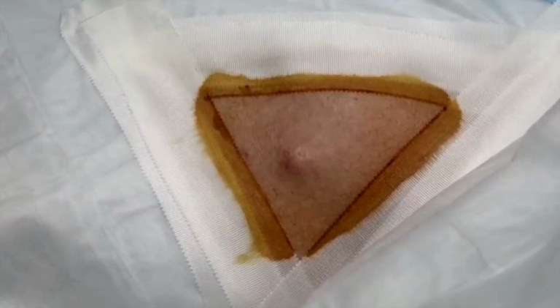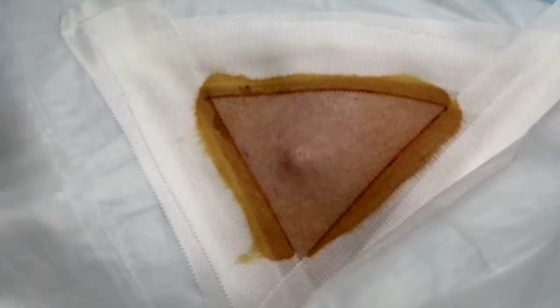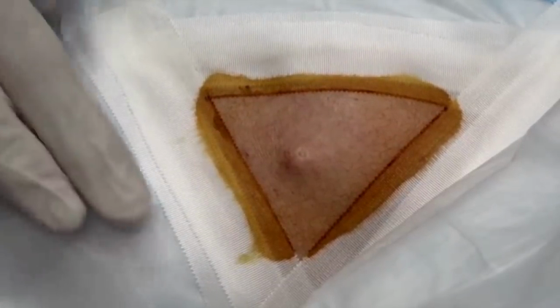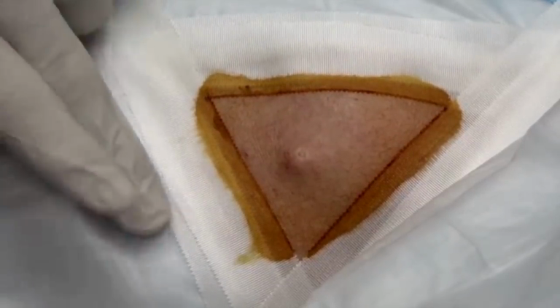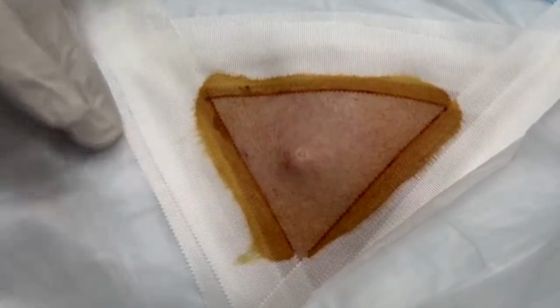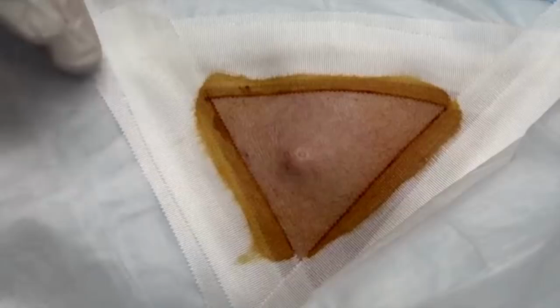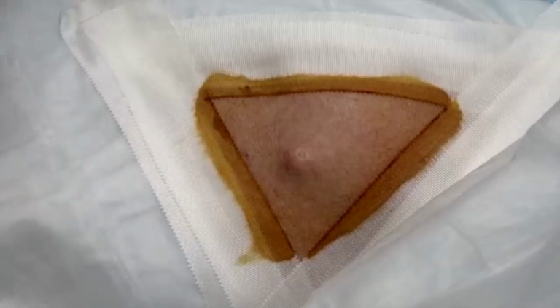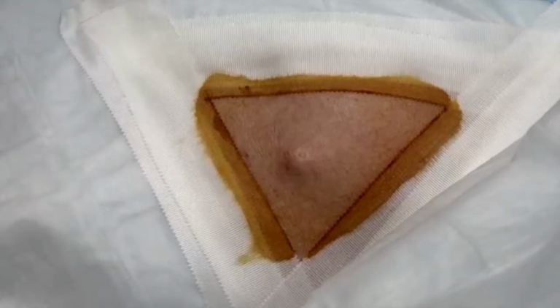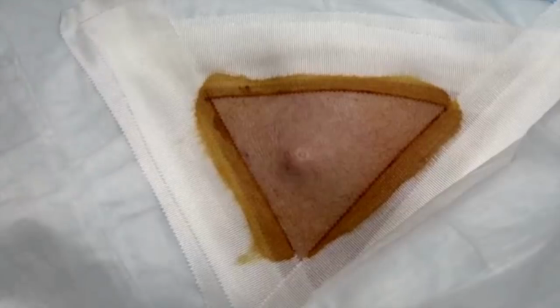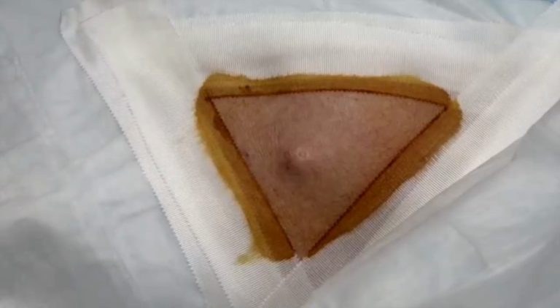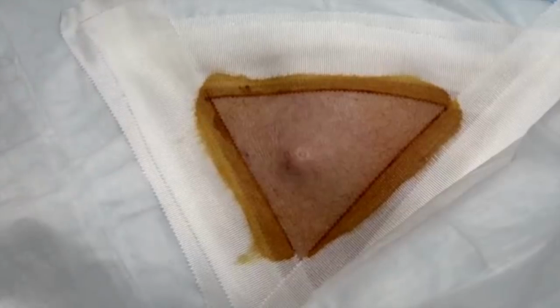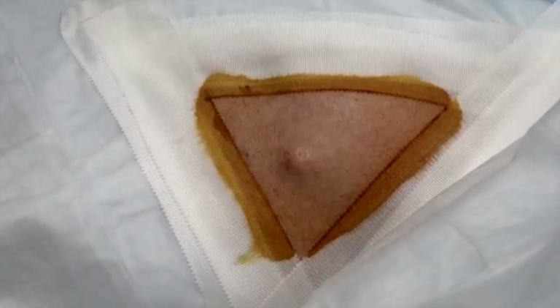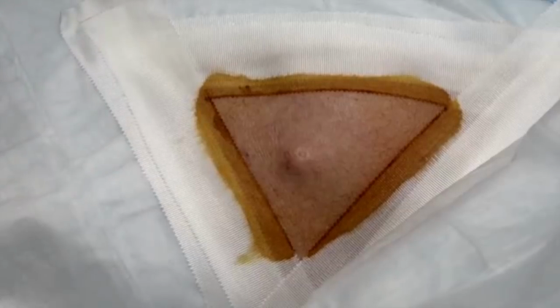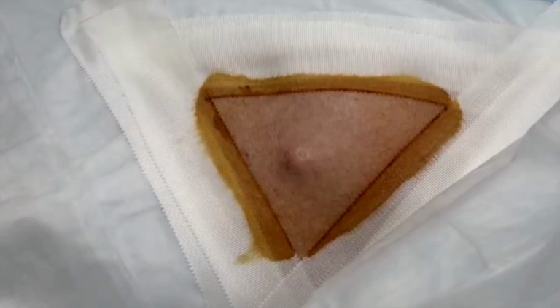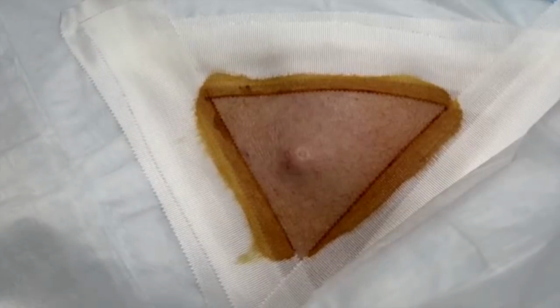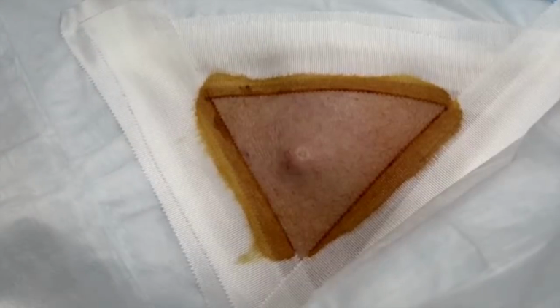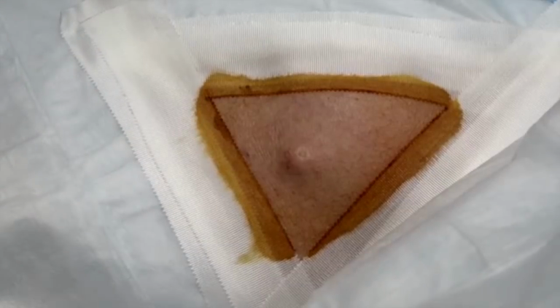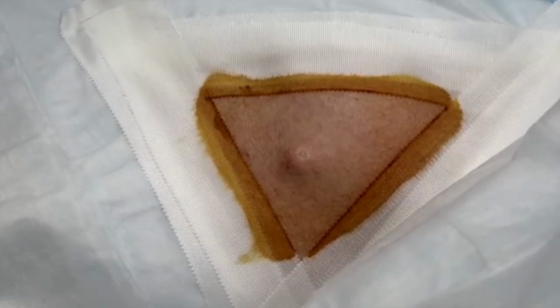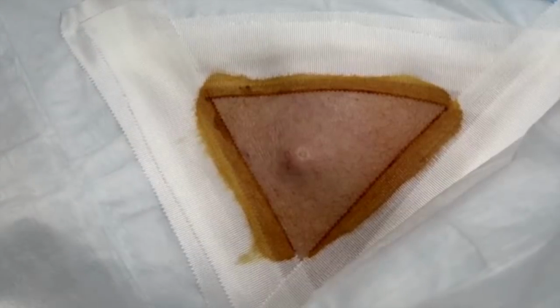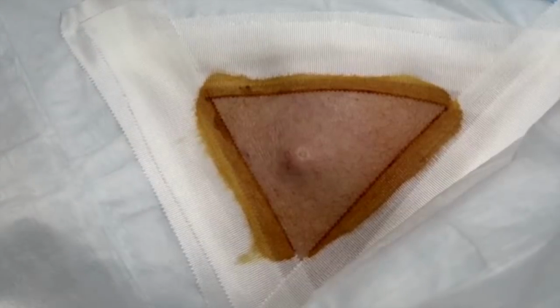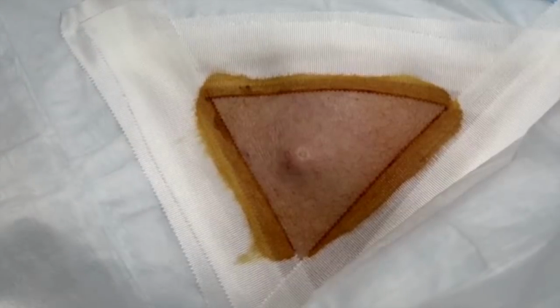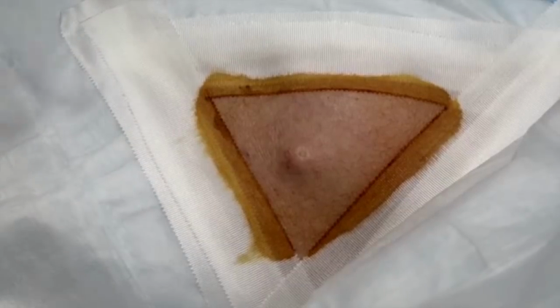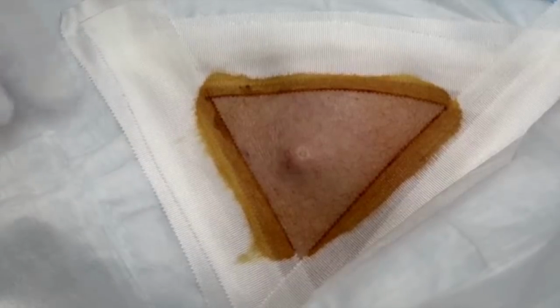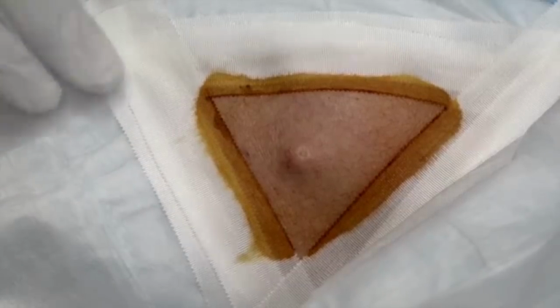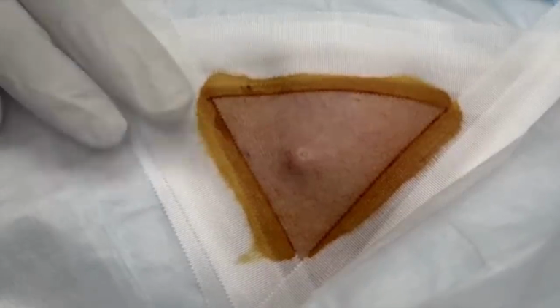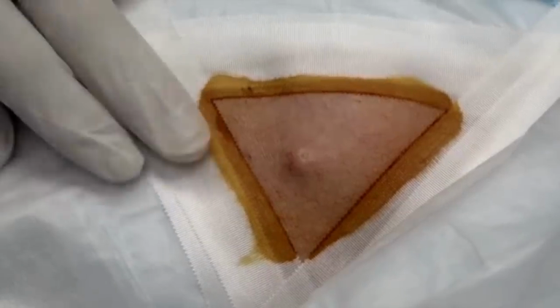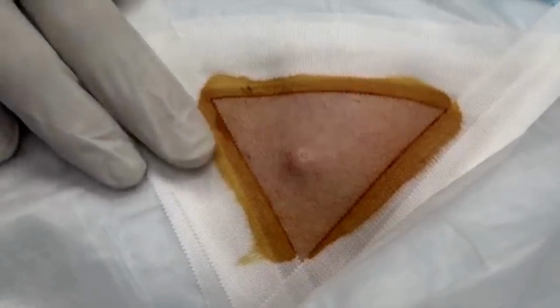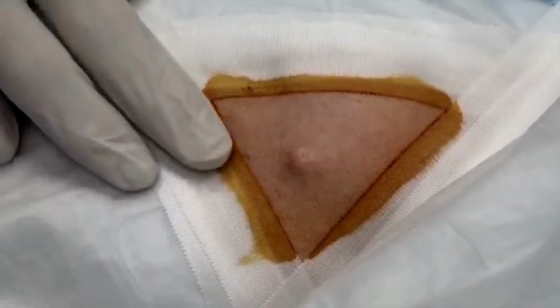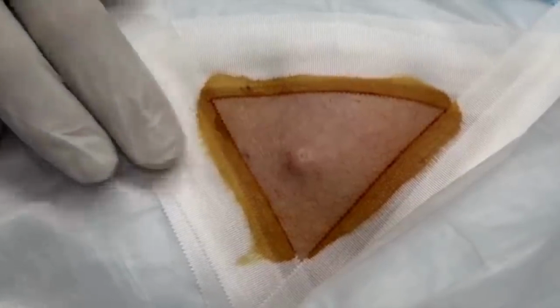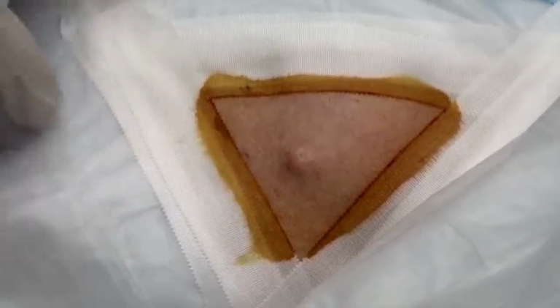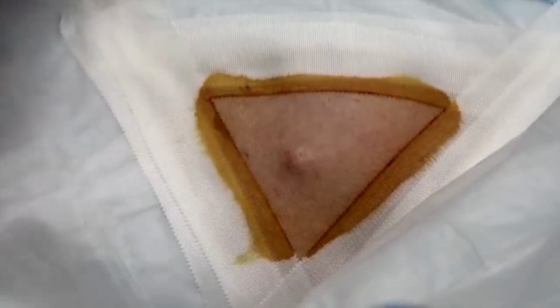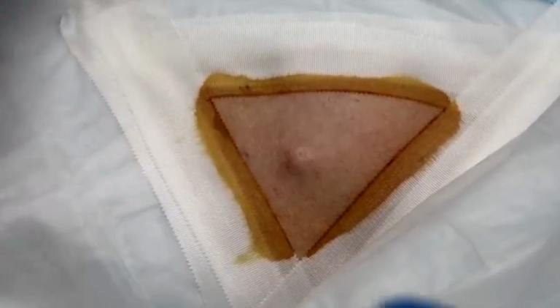It could be an epidermoid cyst, or it could be a pilar cyst since we're not far from the hairline, but probably more likely it's an epidermoid cyst. A little cold spray is coming now.